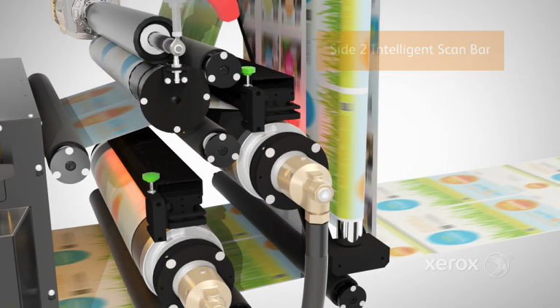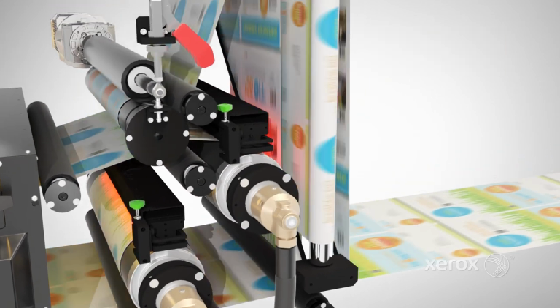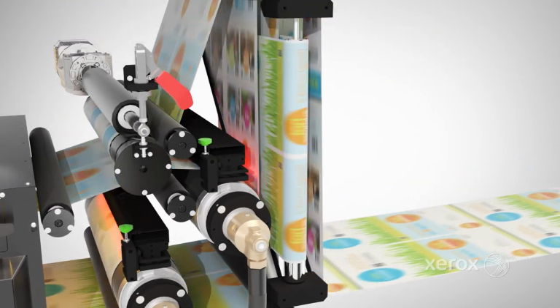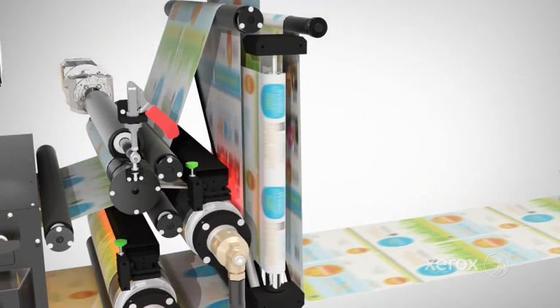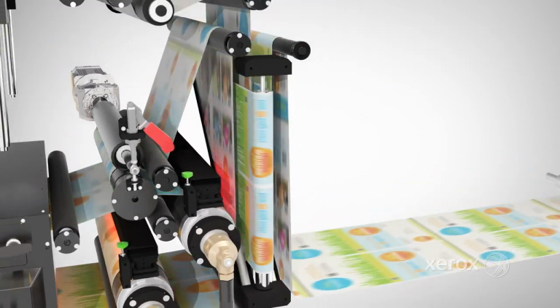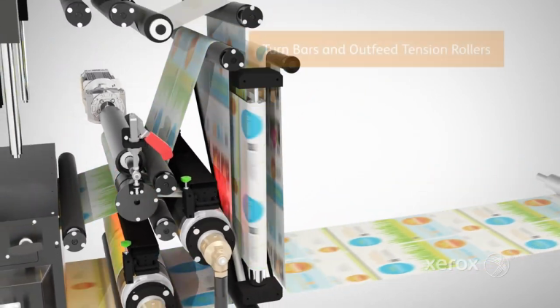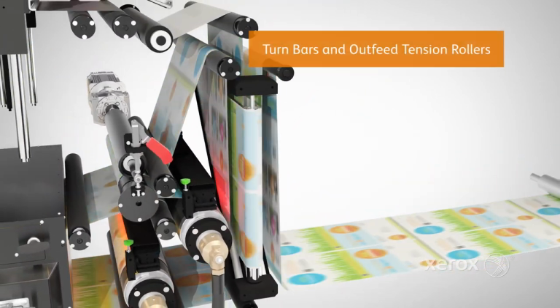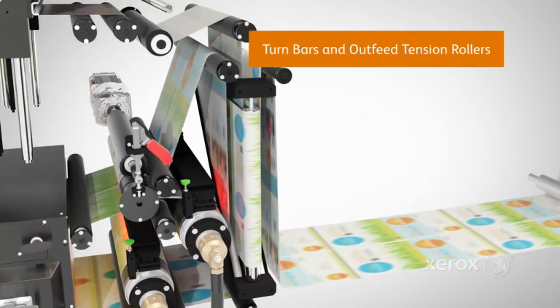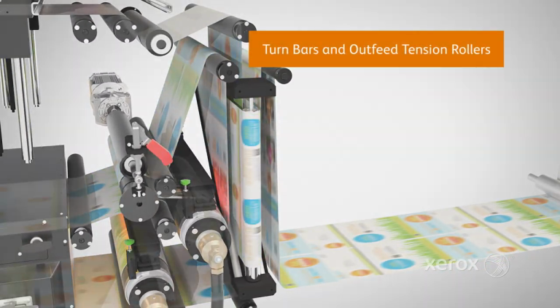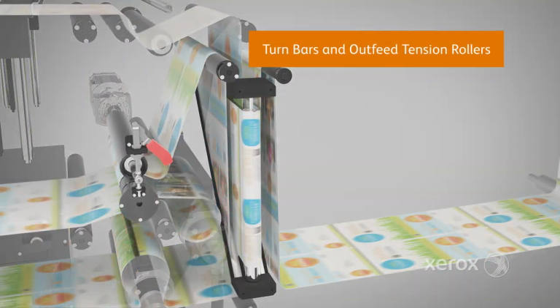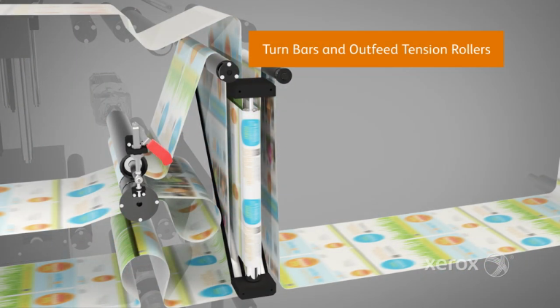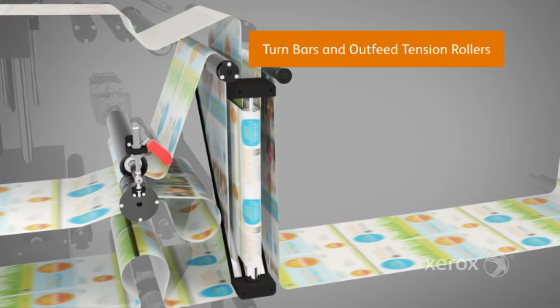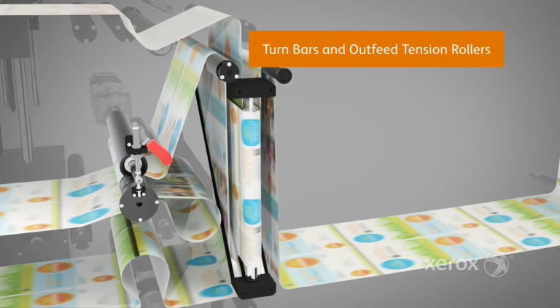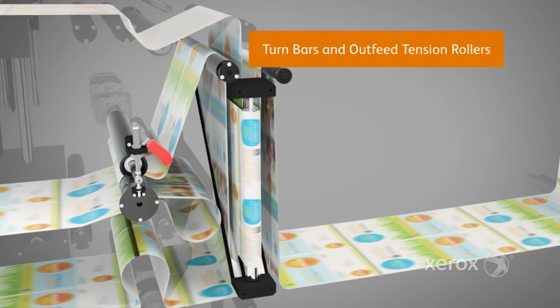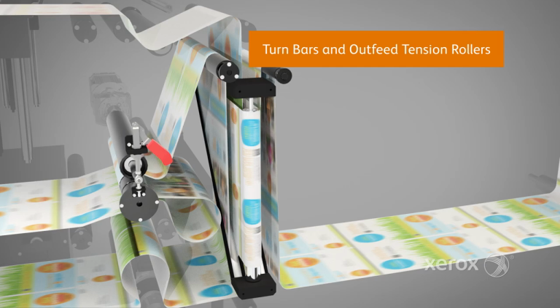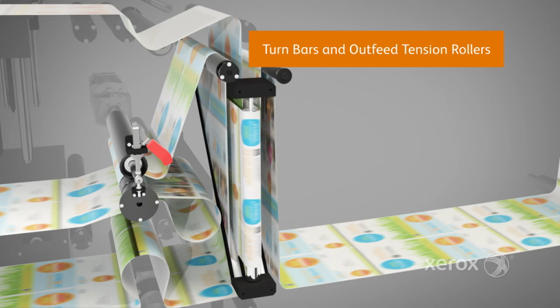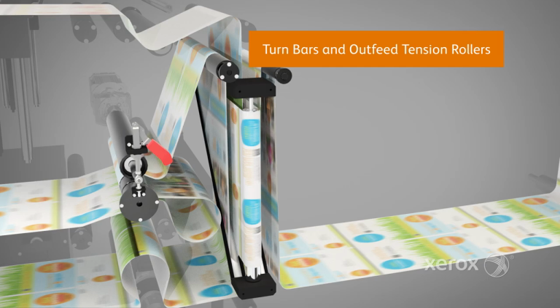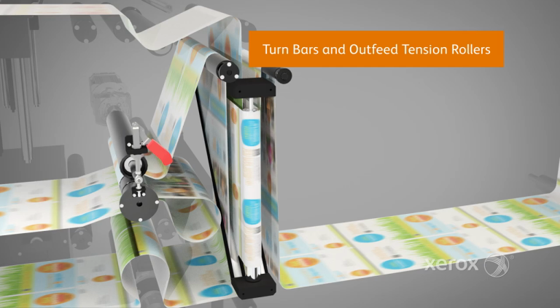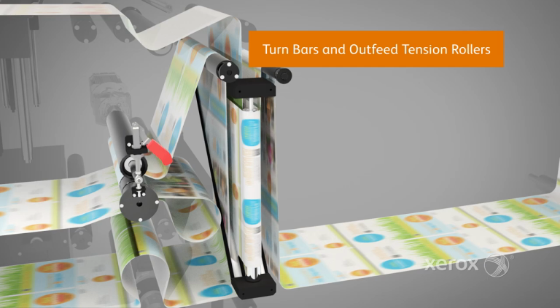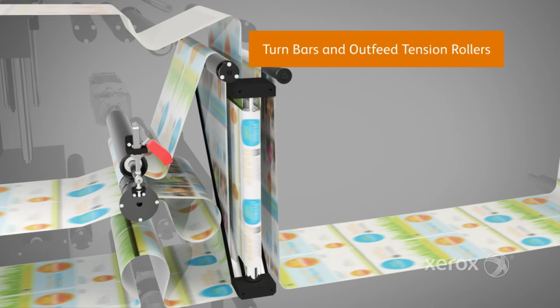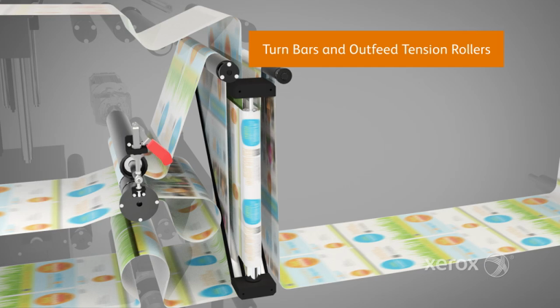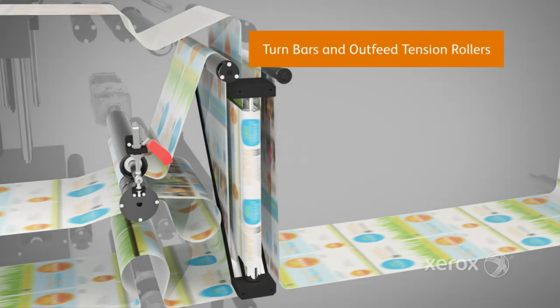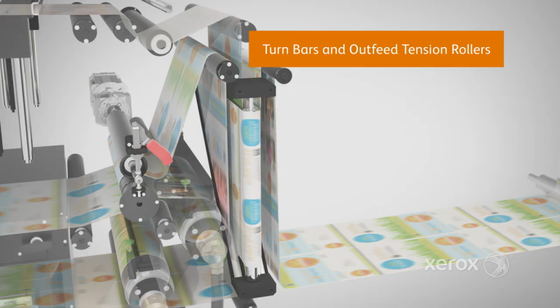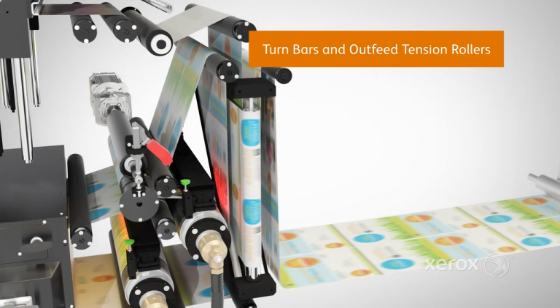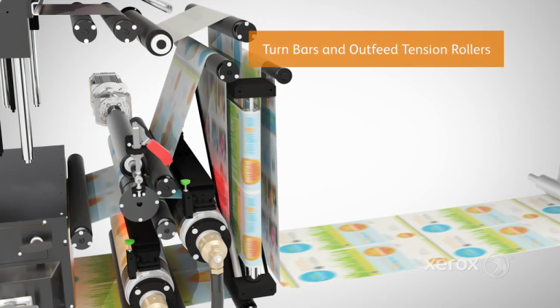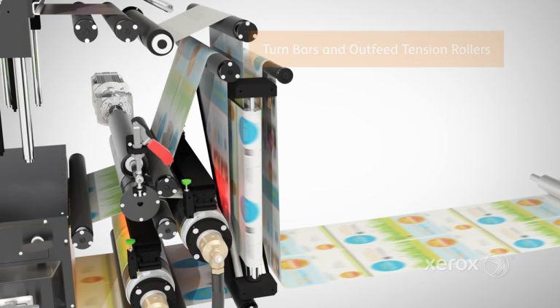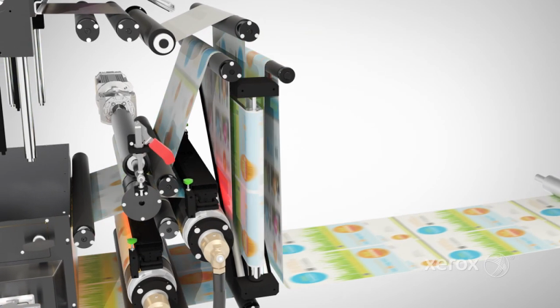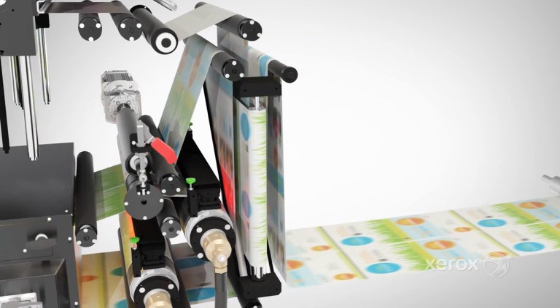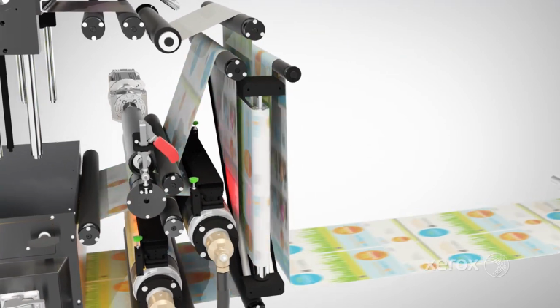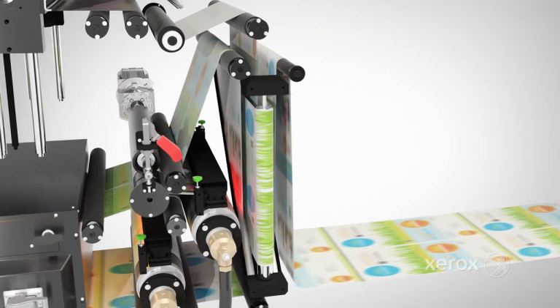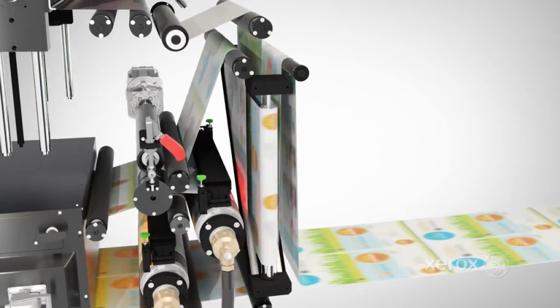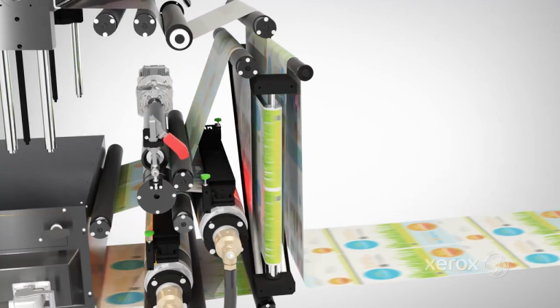Once side-two imaging is complete, the web exits the press to a rewinder or inline finishing device.